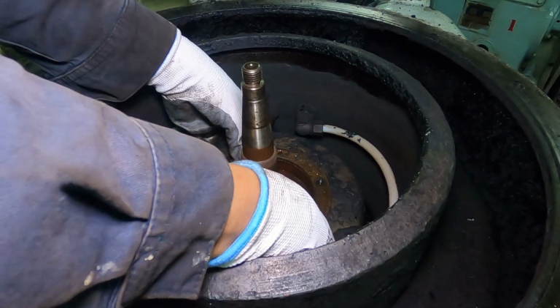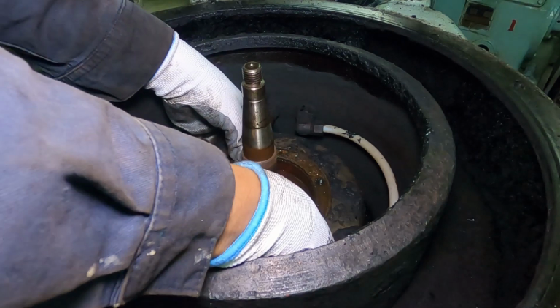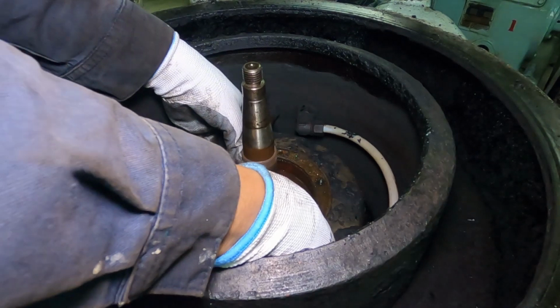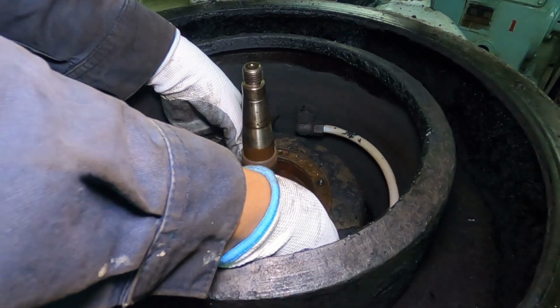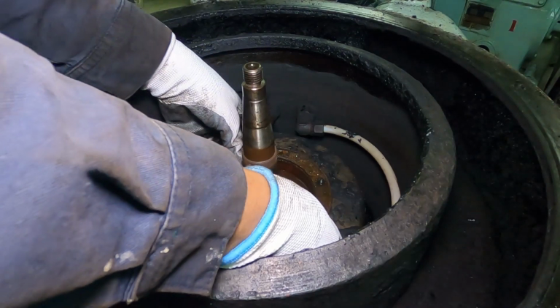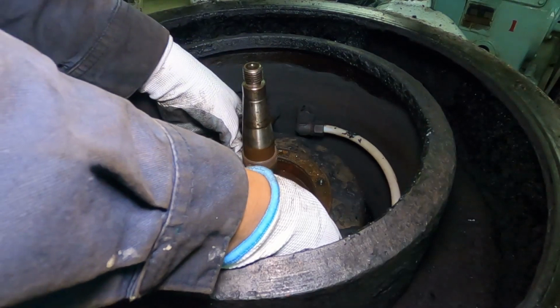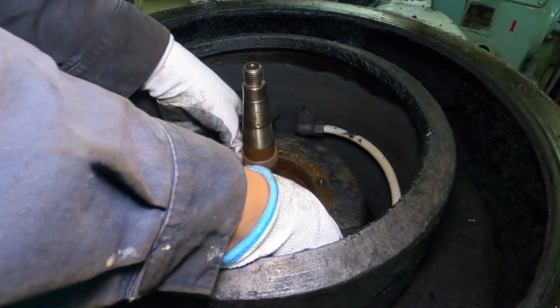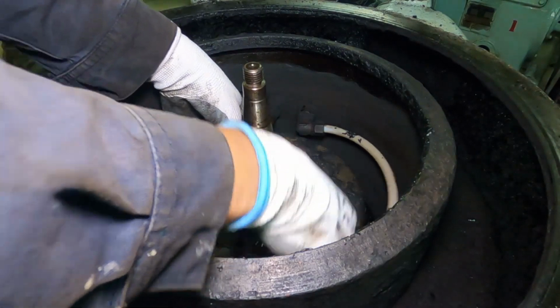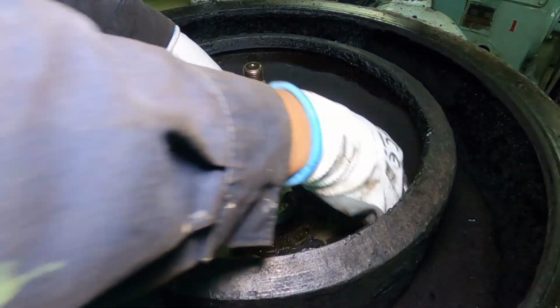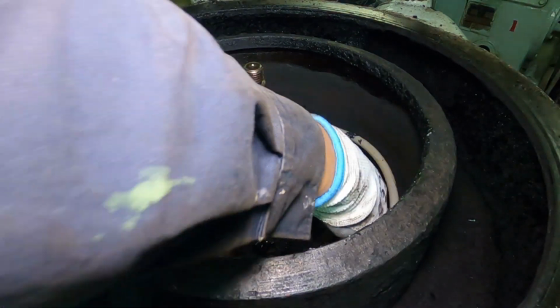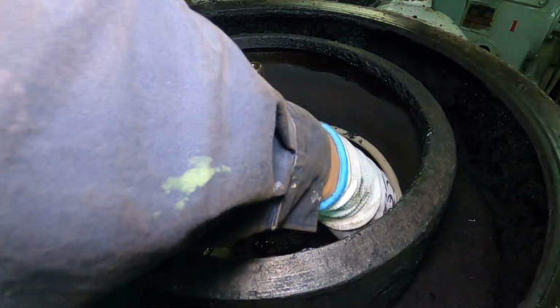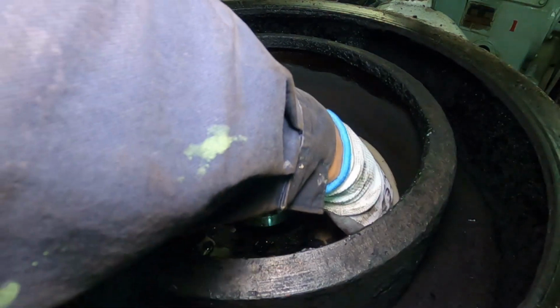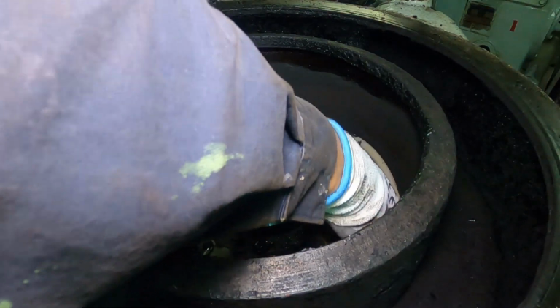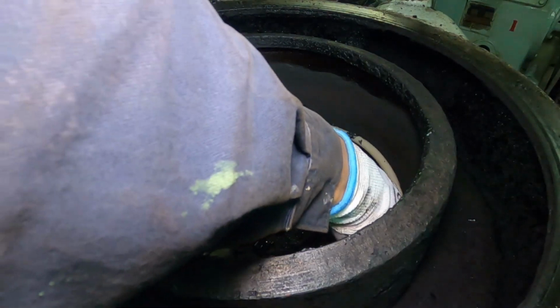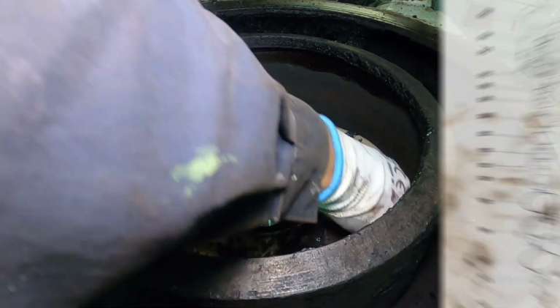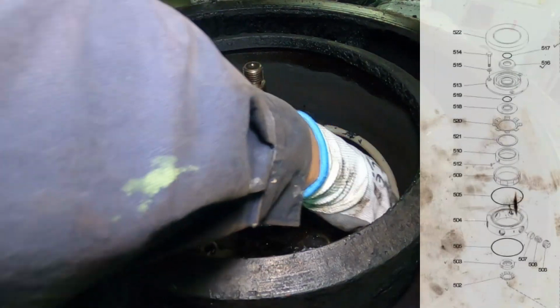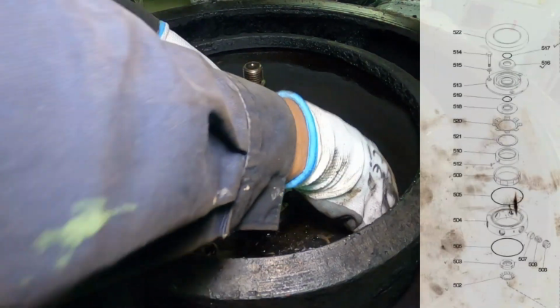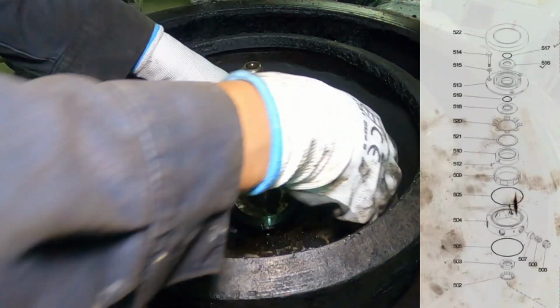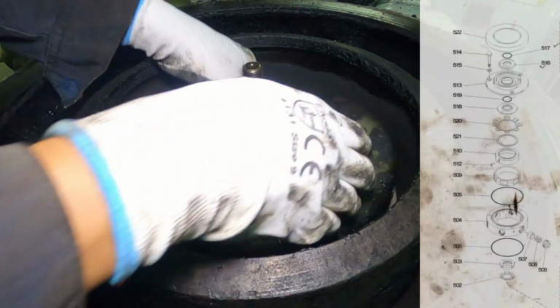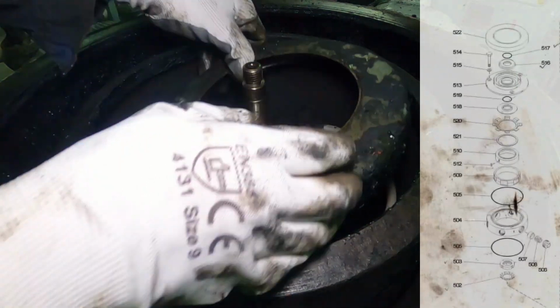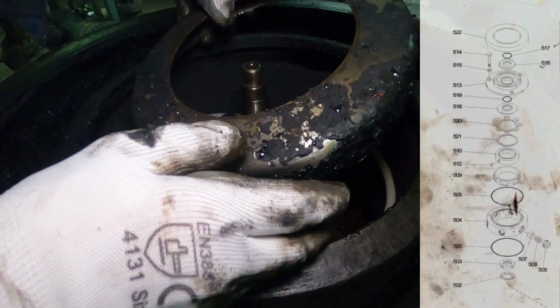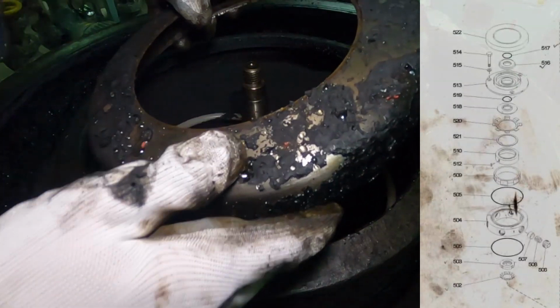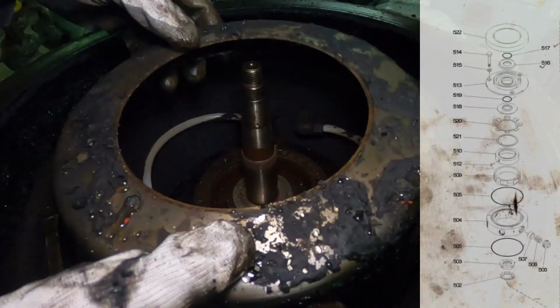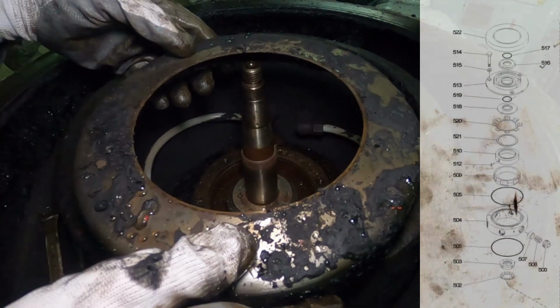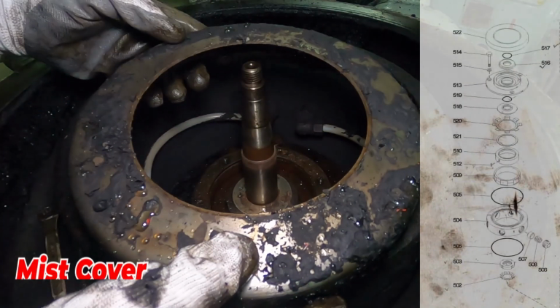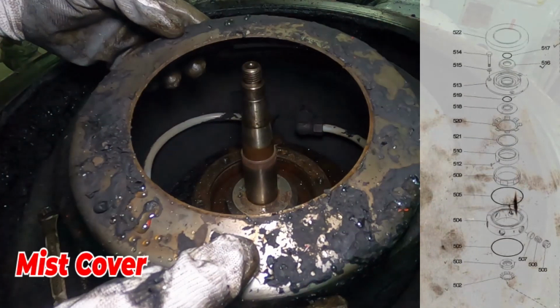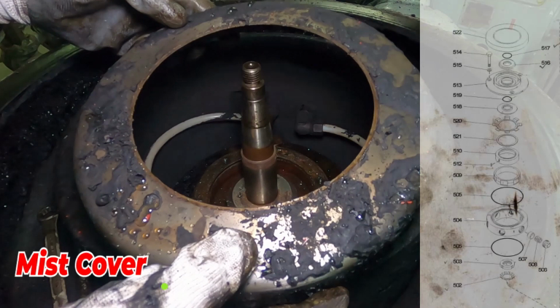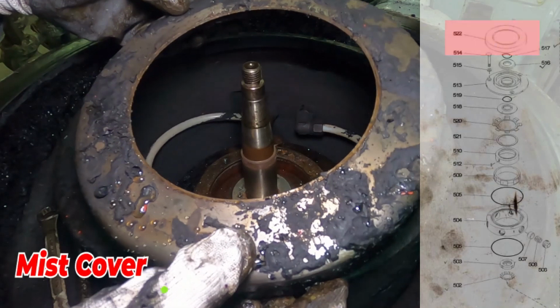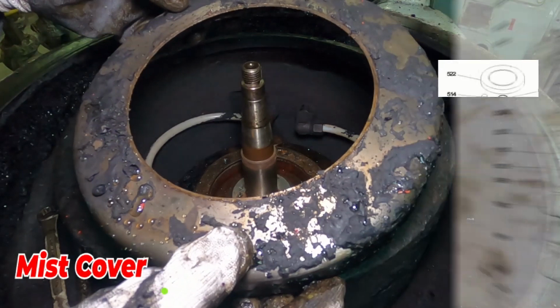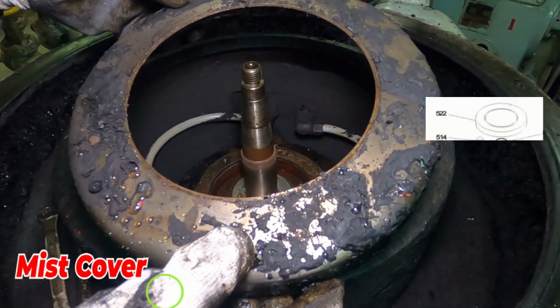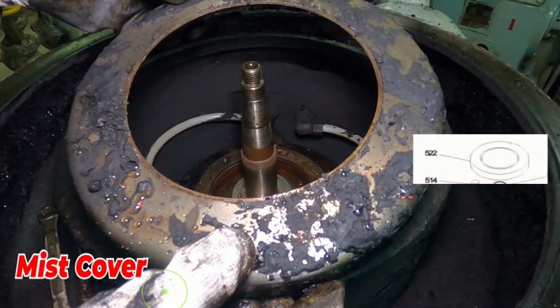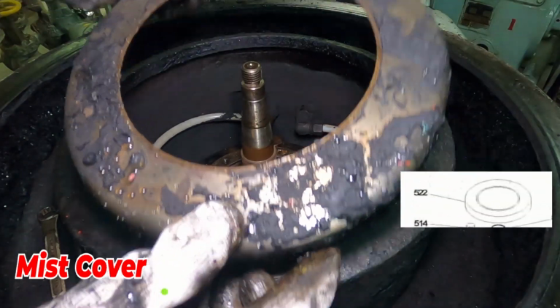Next, remove the mist cover. This is the mist cover.